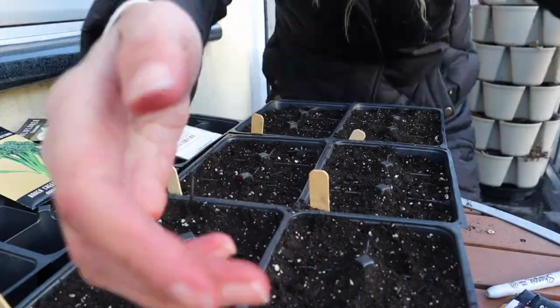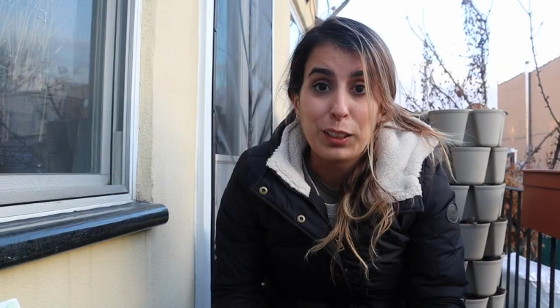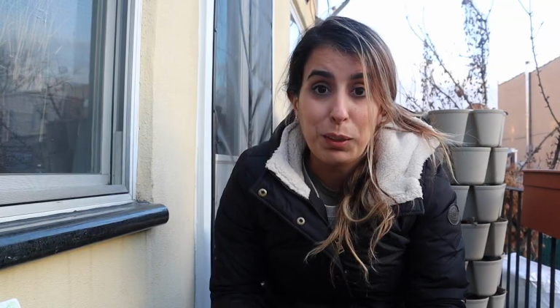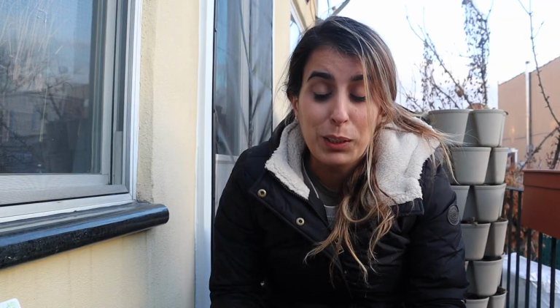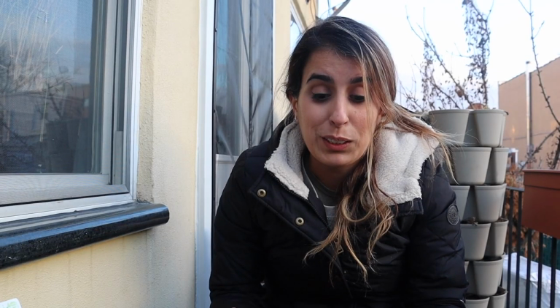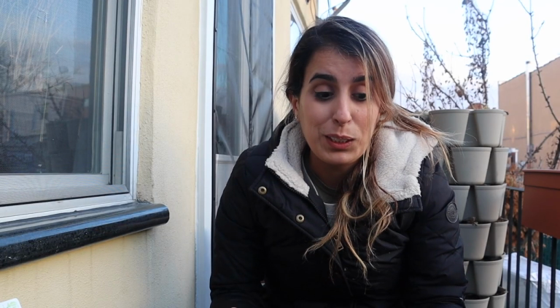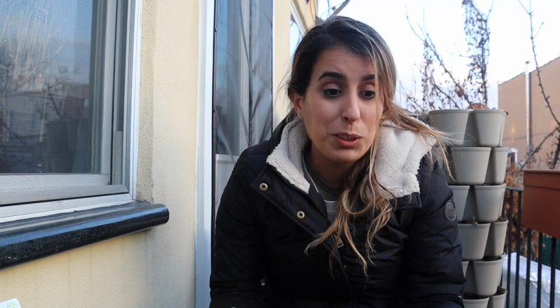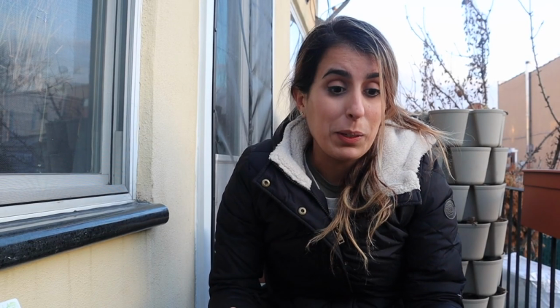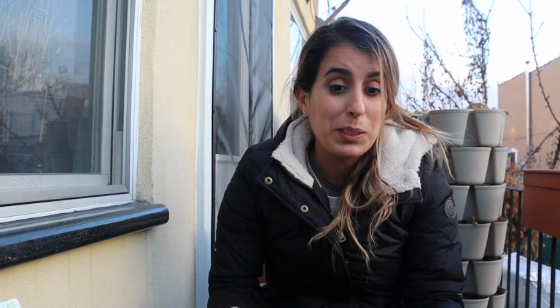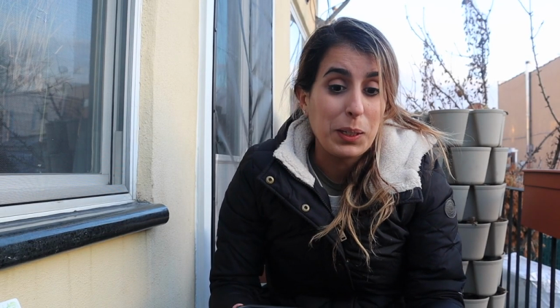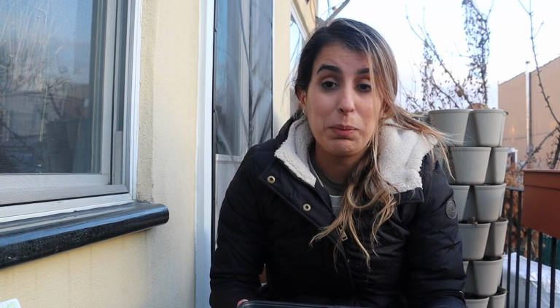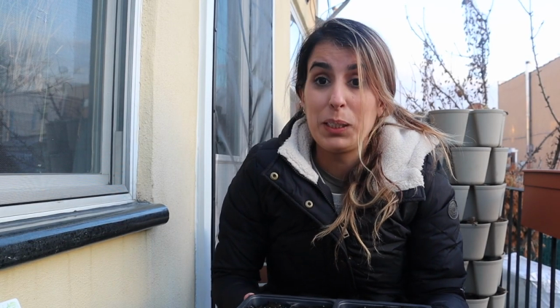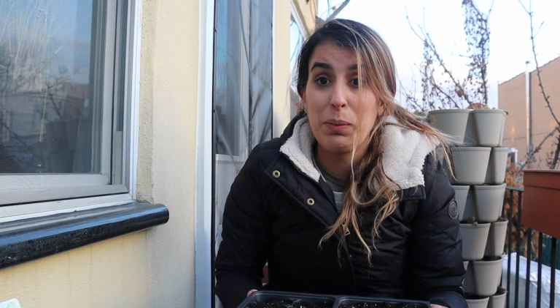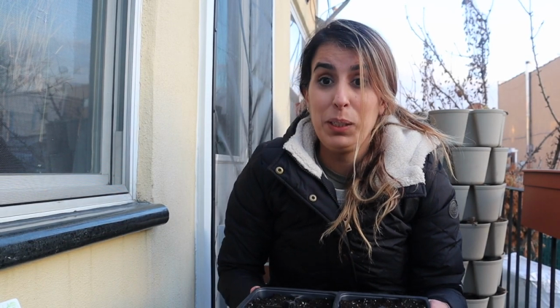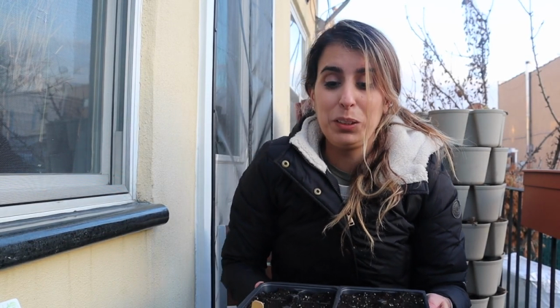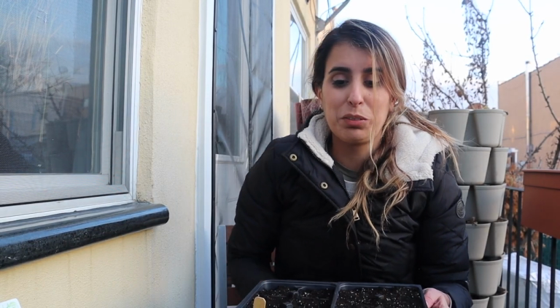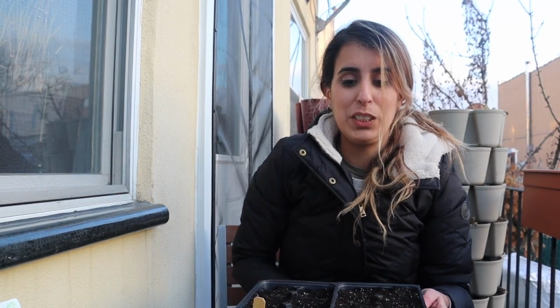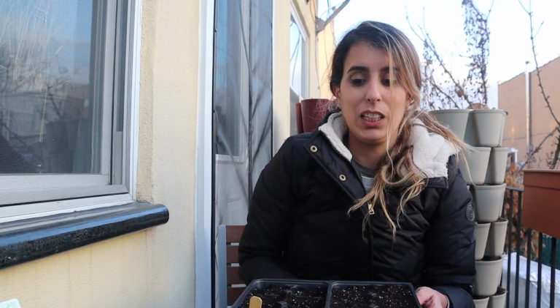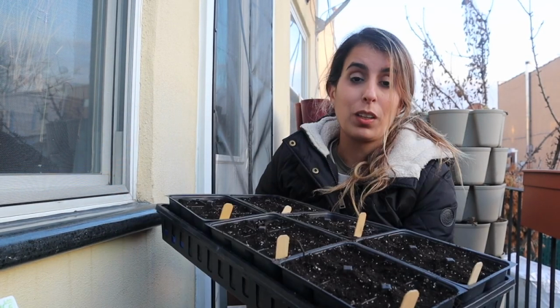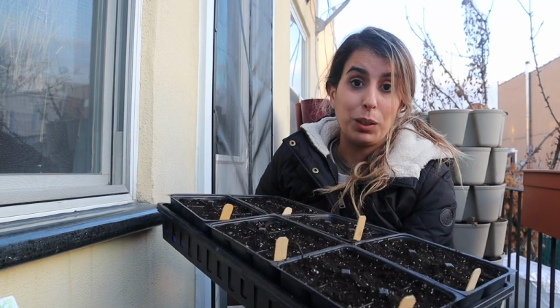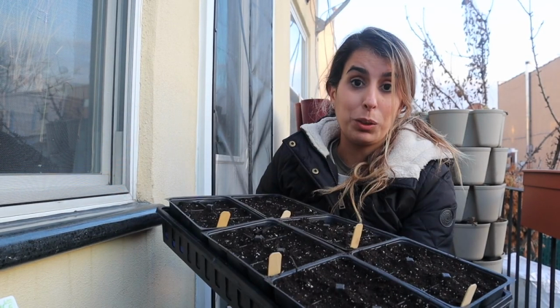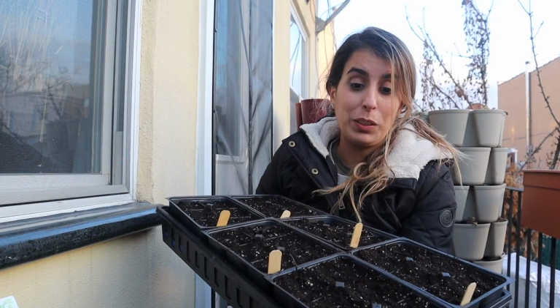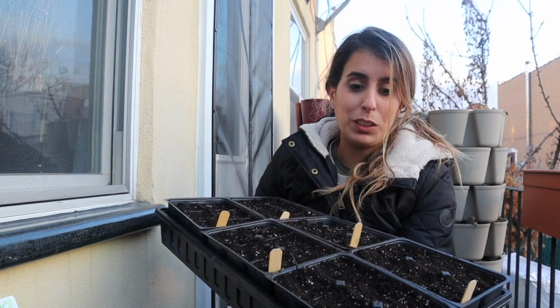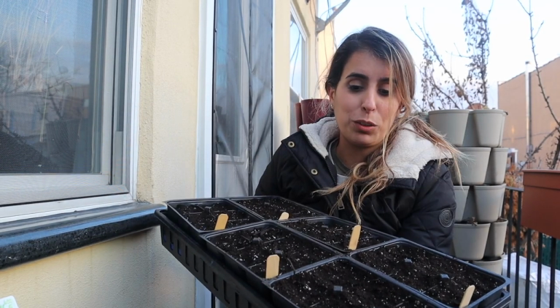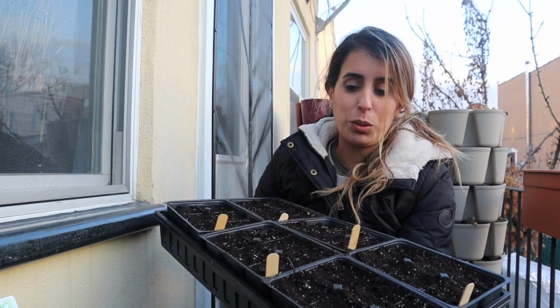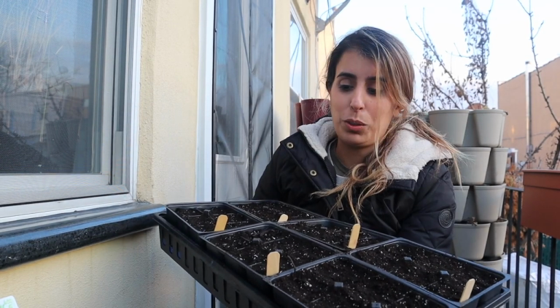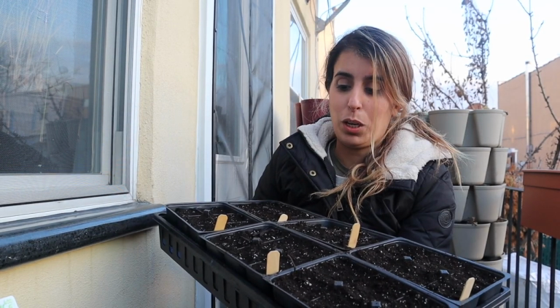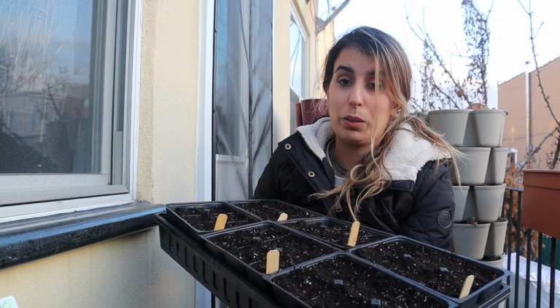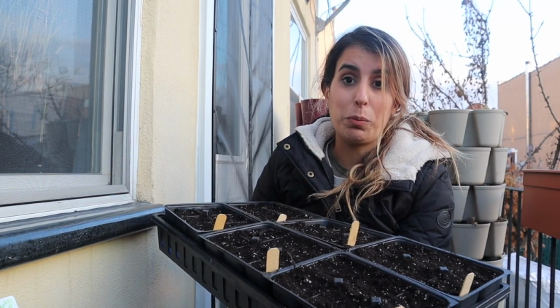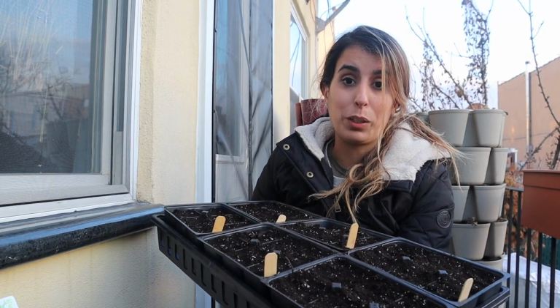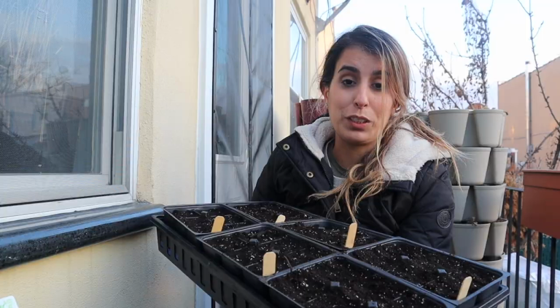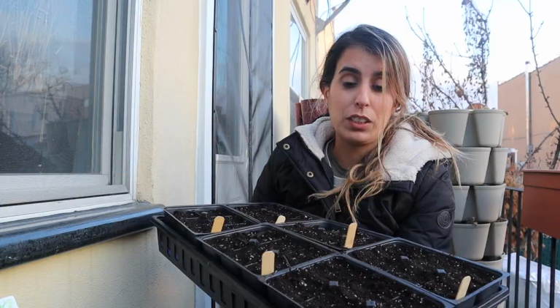Now I'm going to take this back inside because I'm literally freezing. I'll go in and show you how I water these.